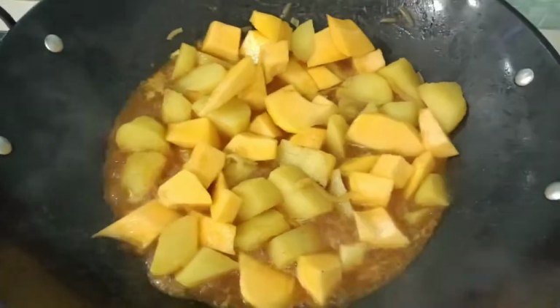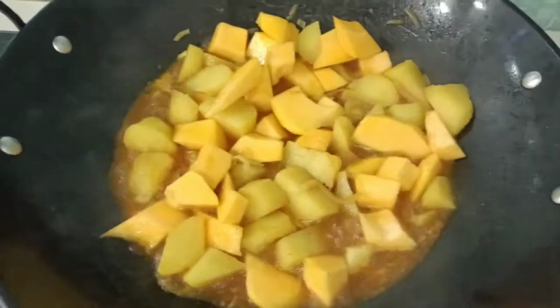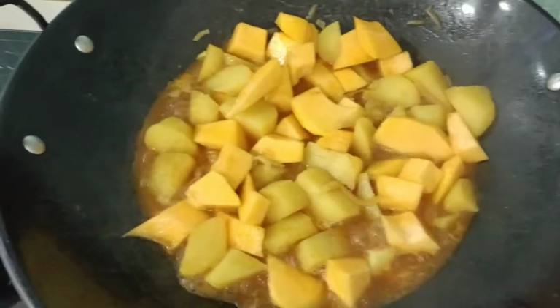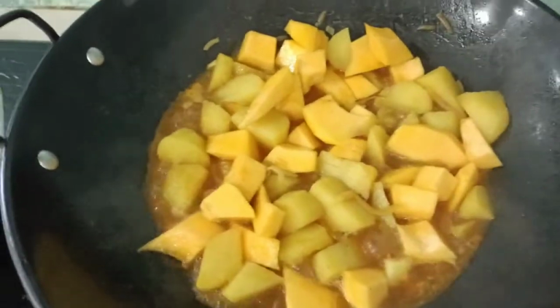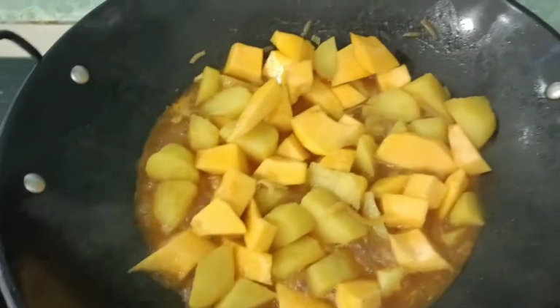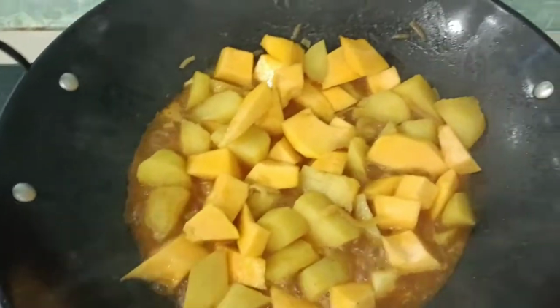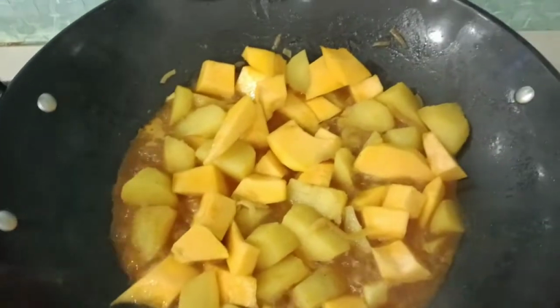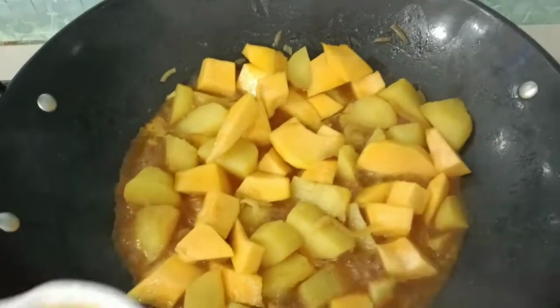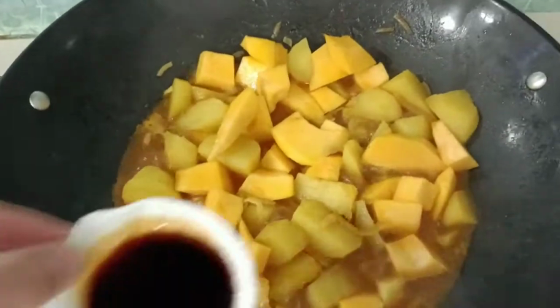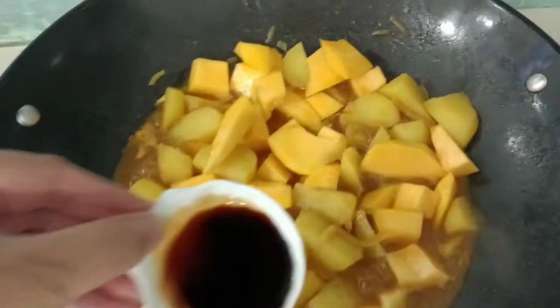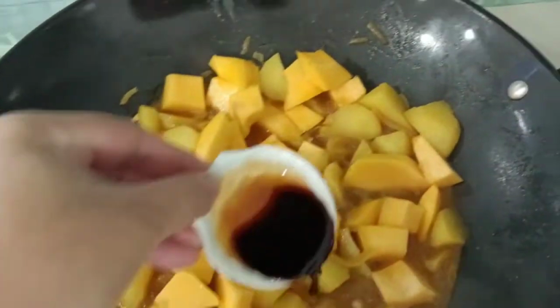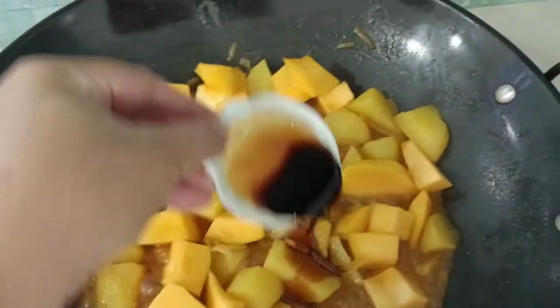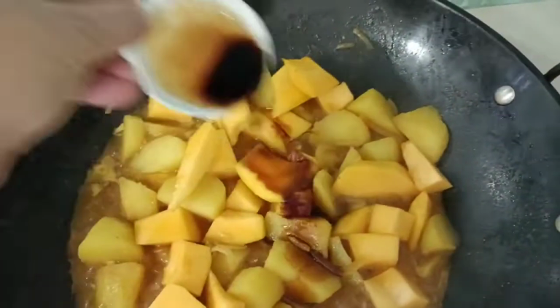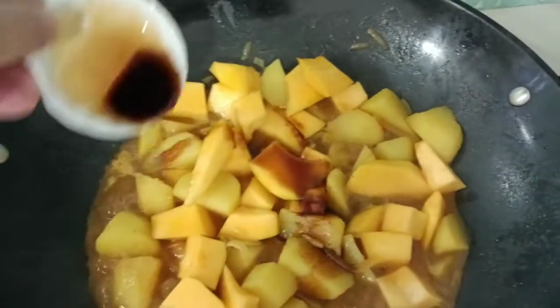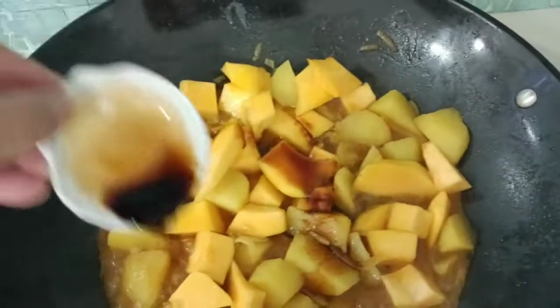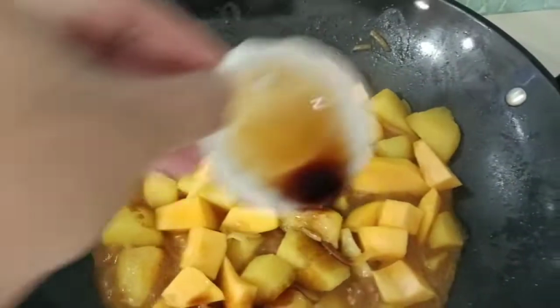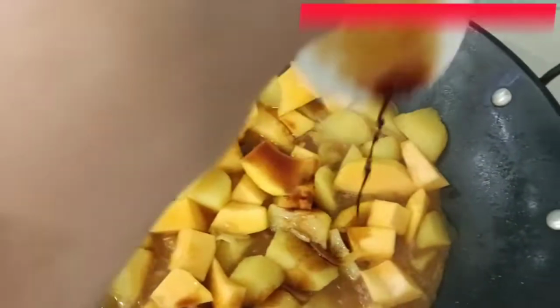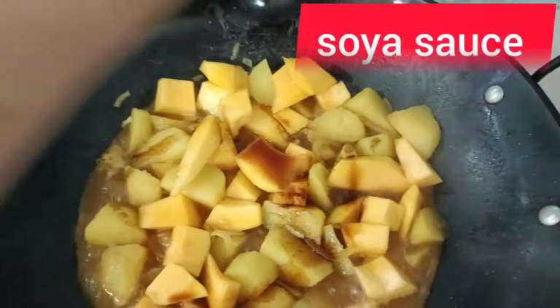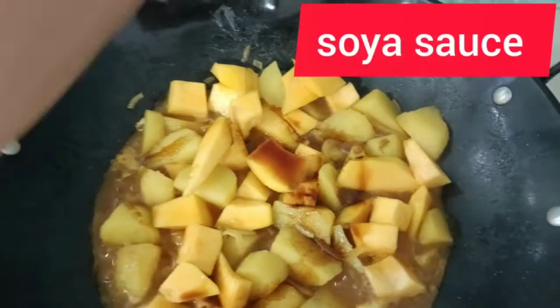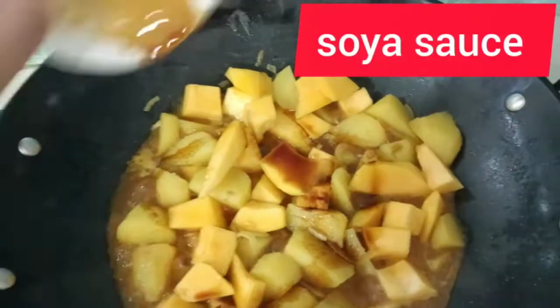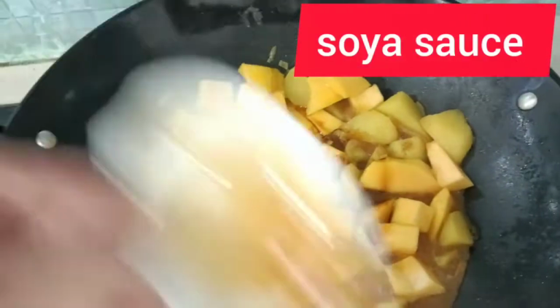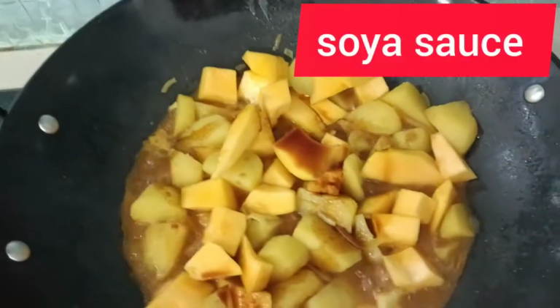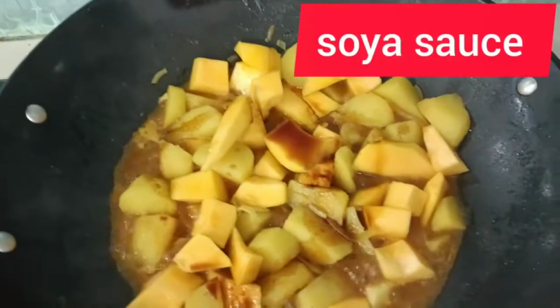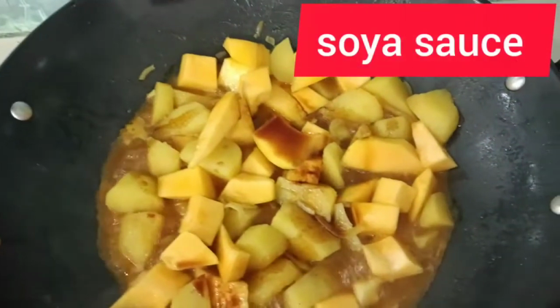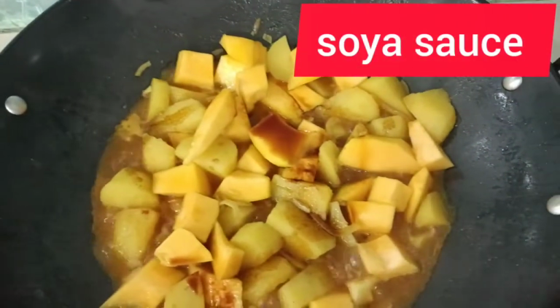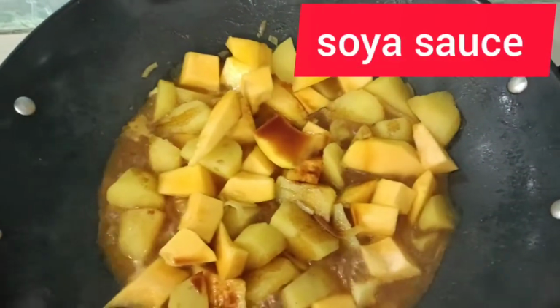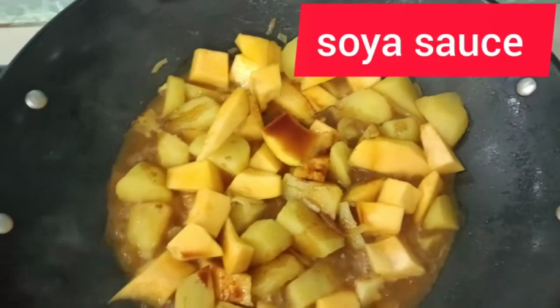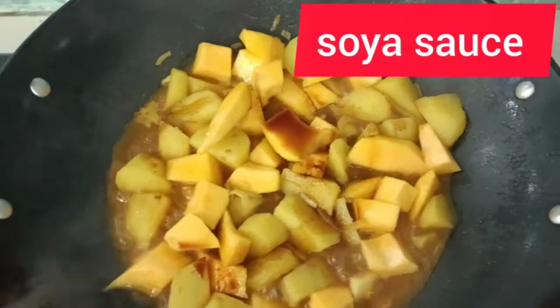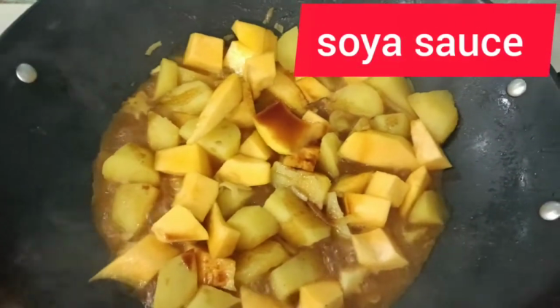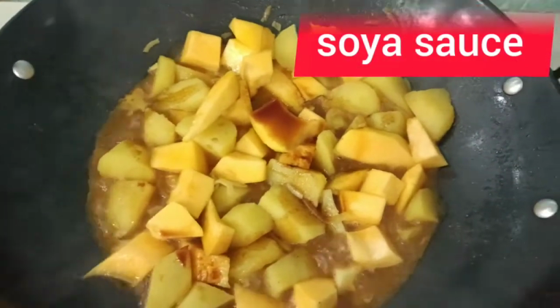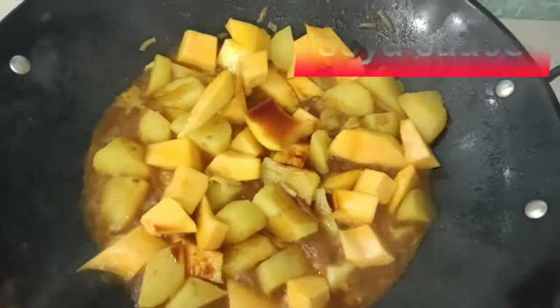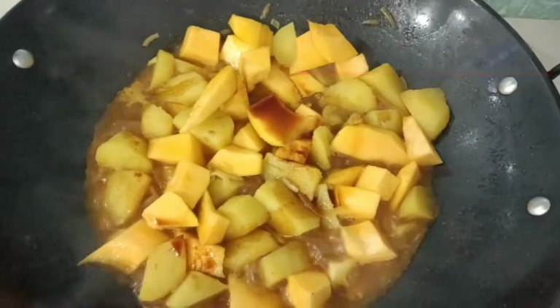I'm gonna add our soya sauce — just one spoon of soya sauce.